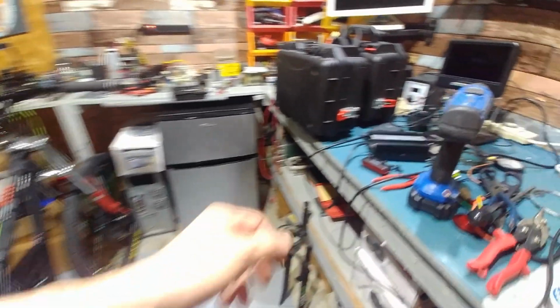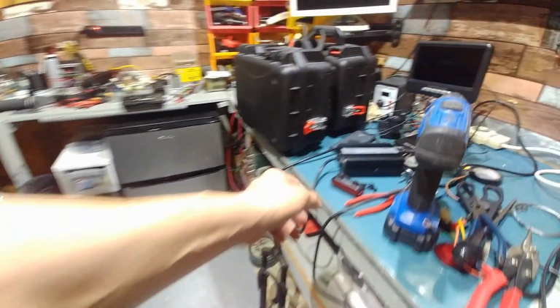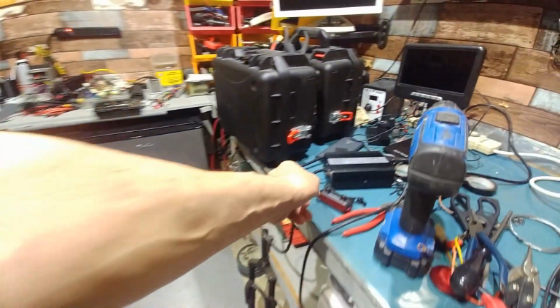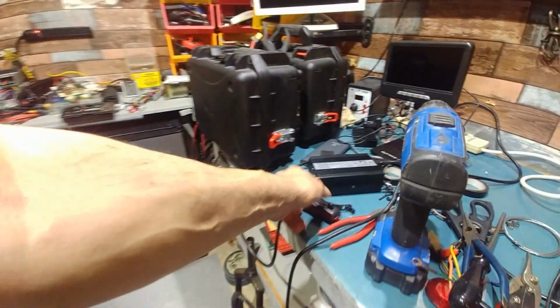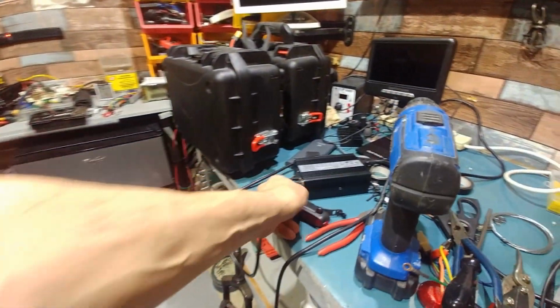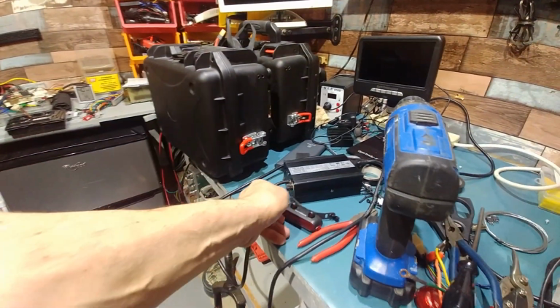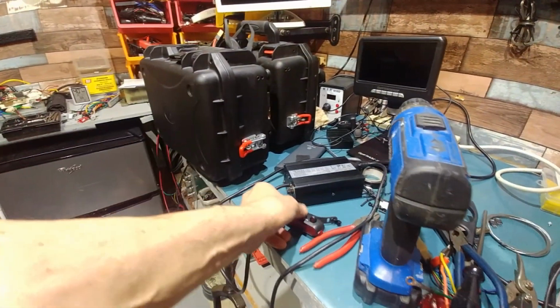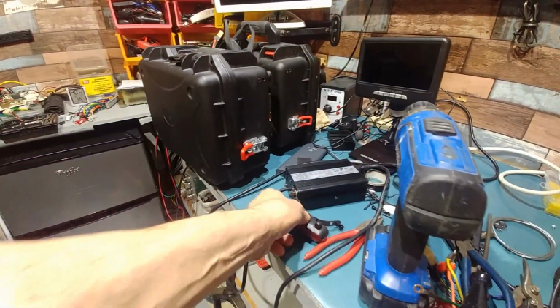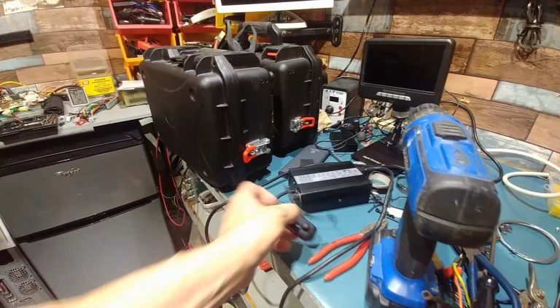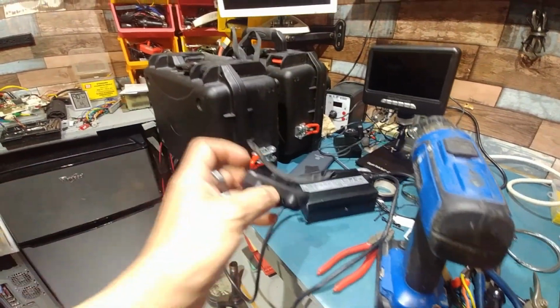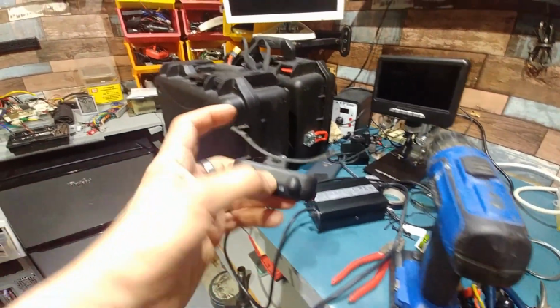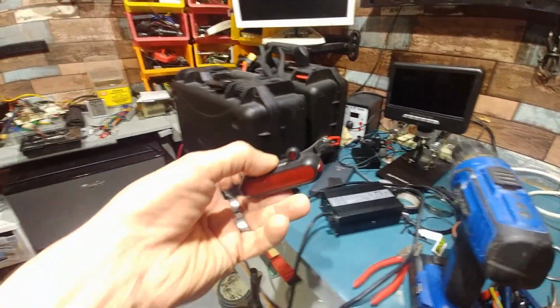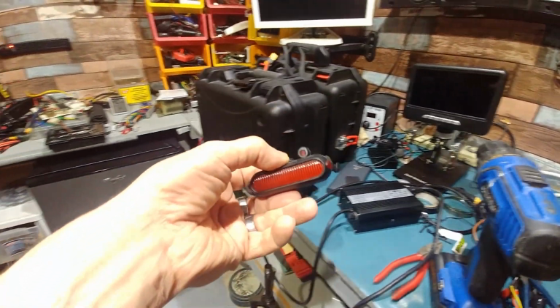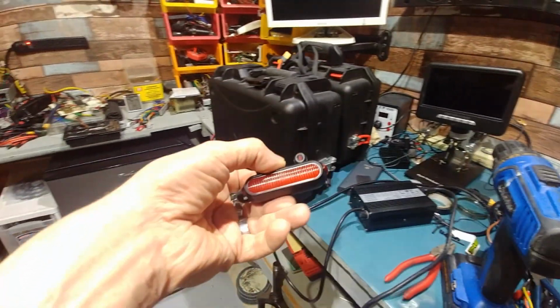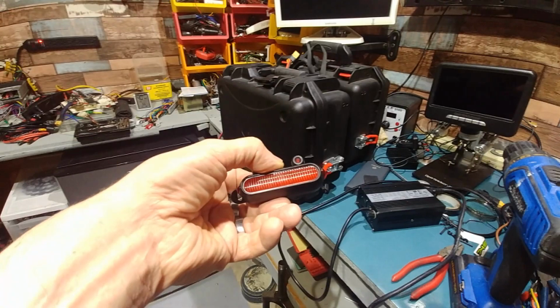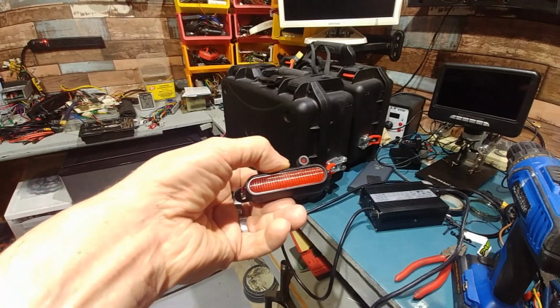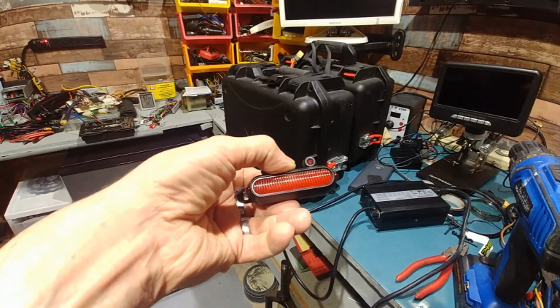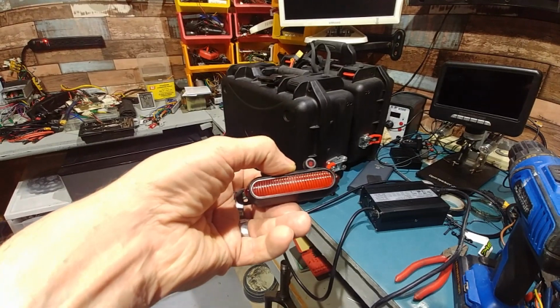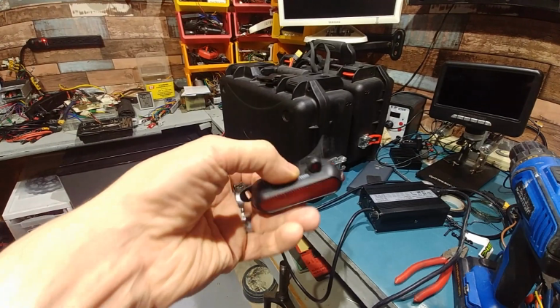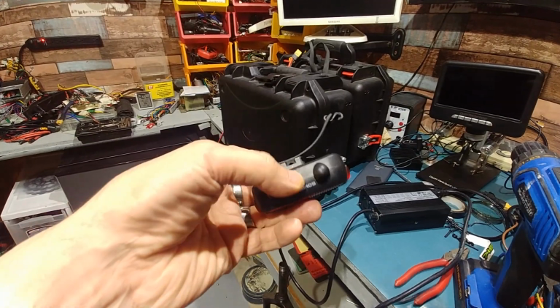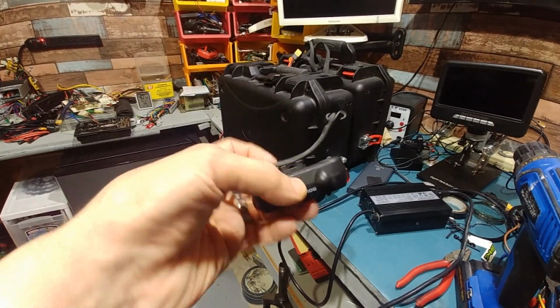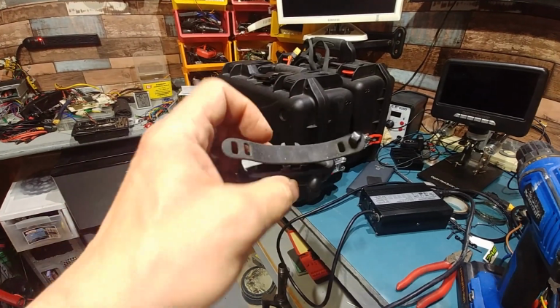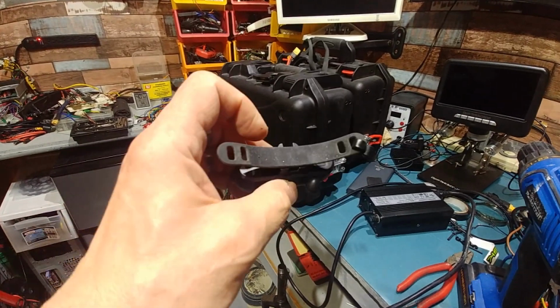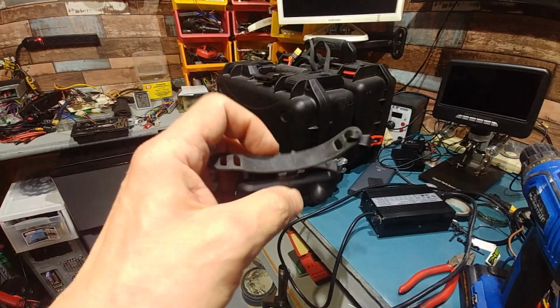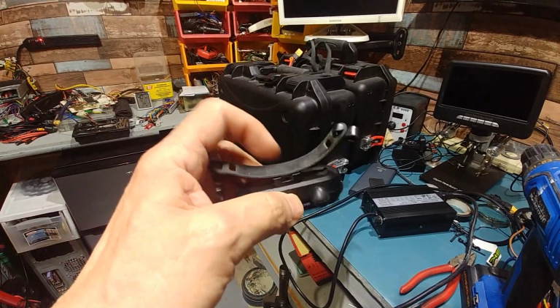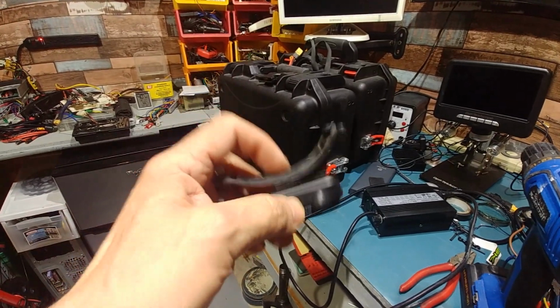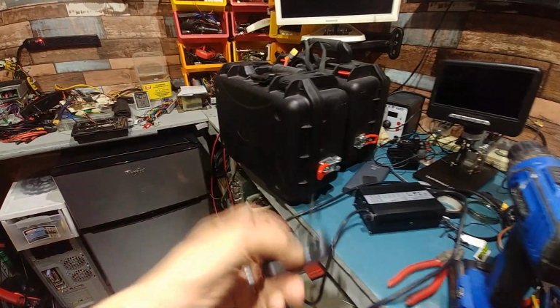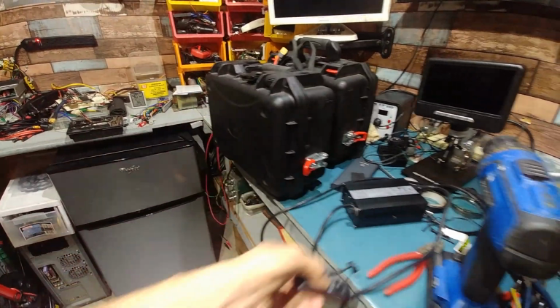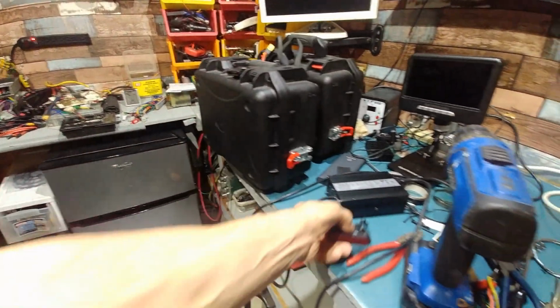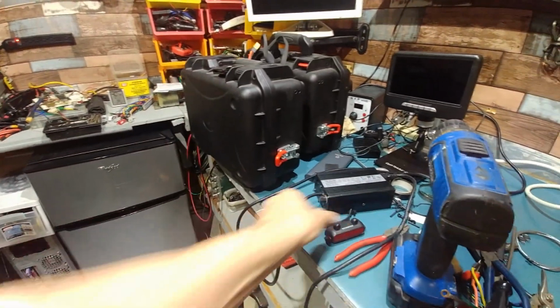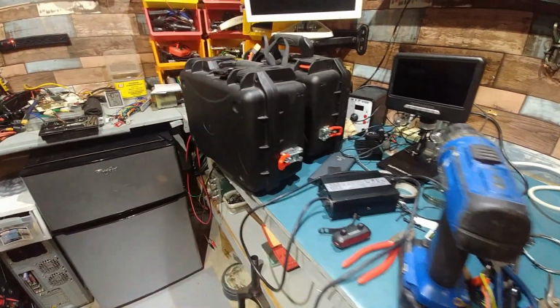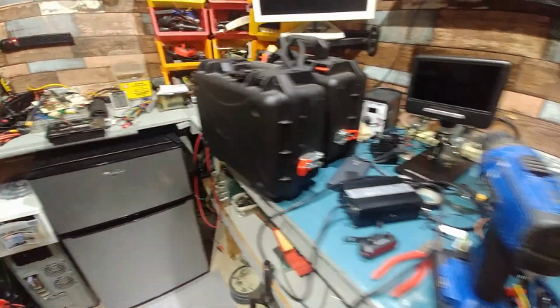I'm going to use my Rock Bros. It actually works pretty good — I just have to figure out how I'm going to put it on there.